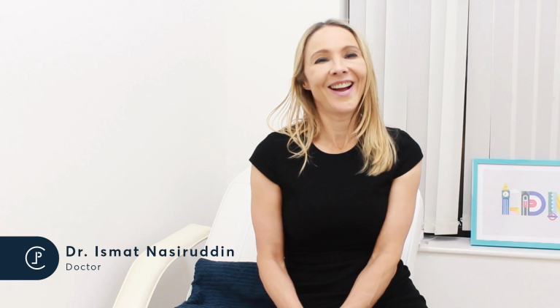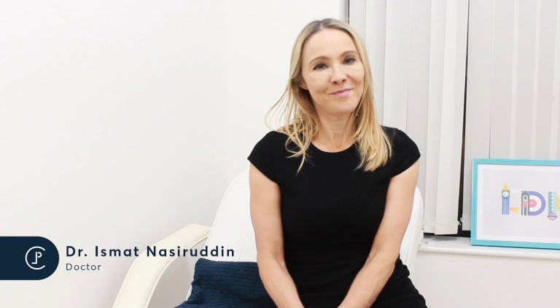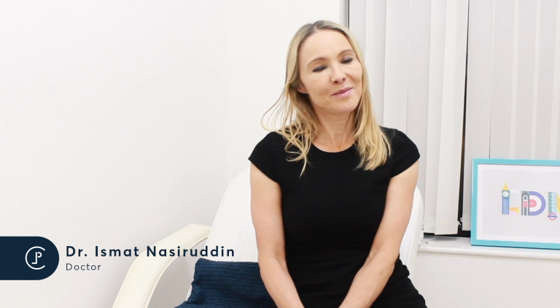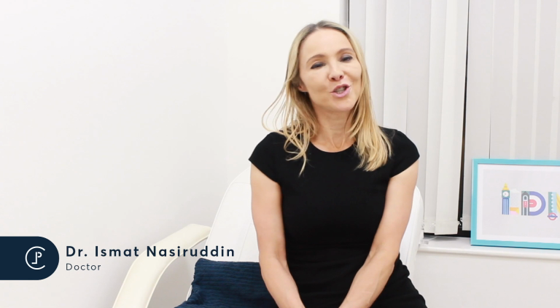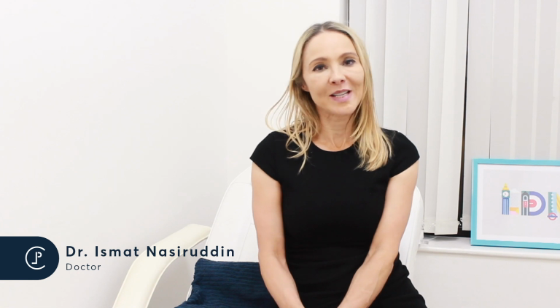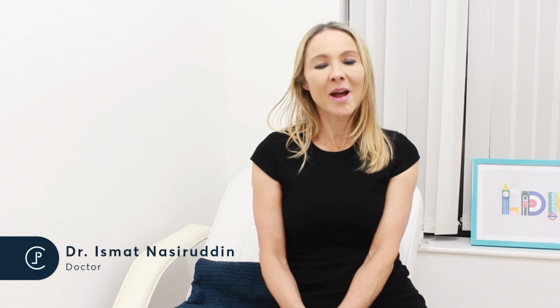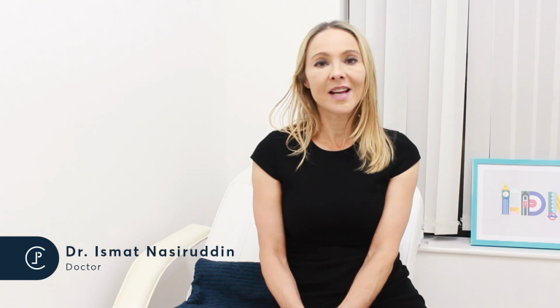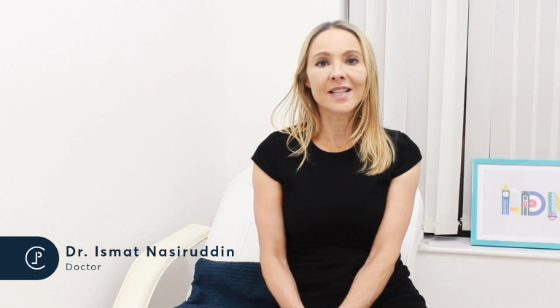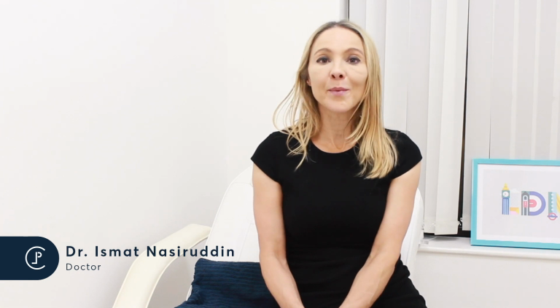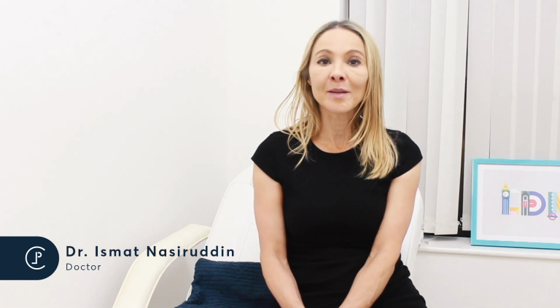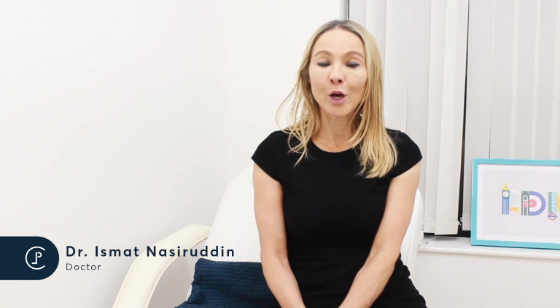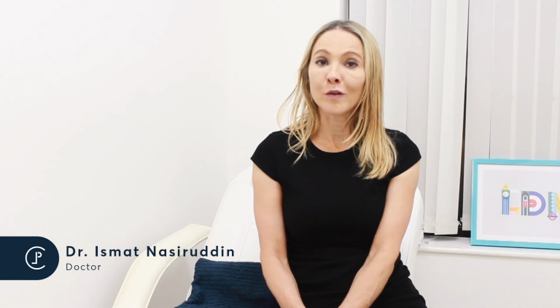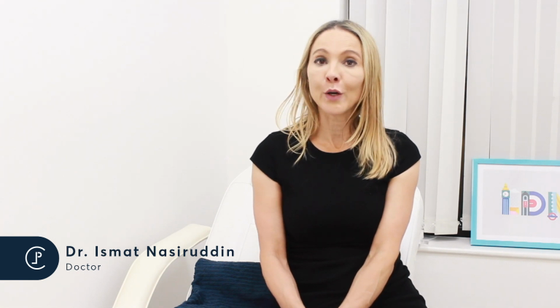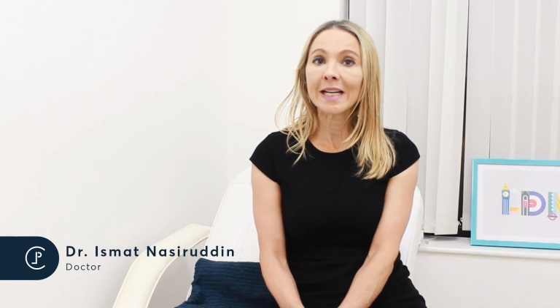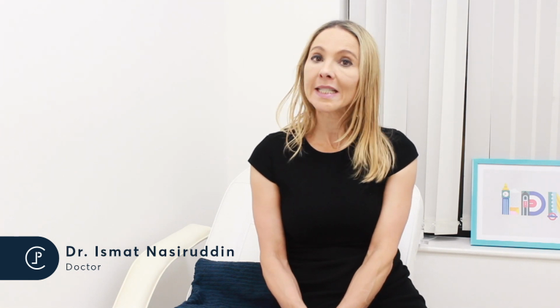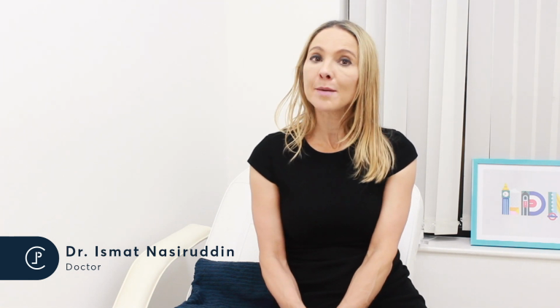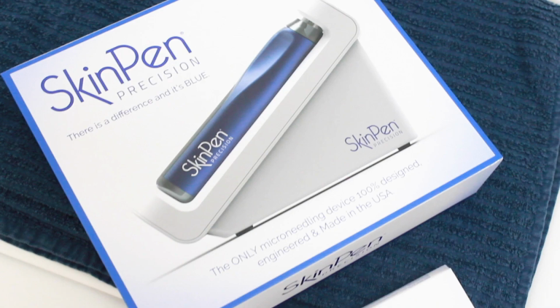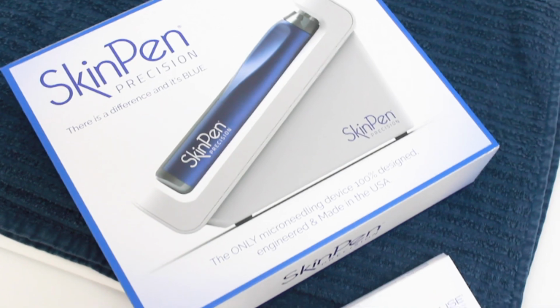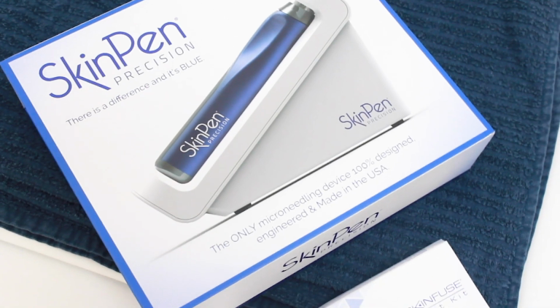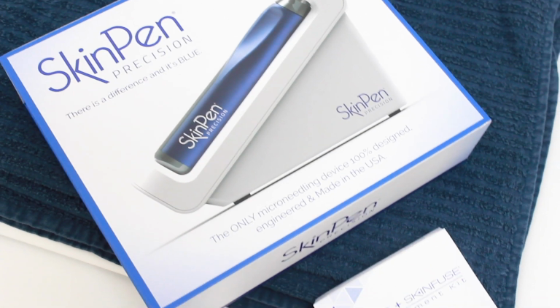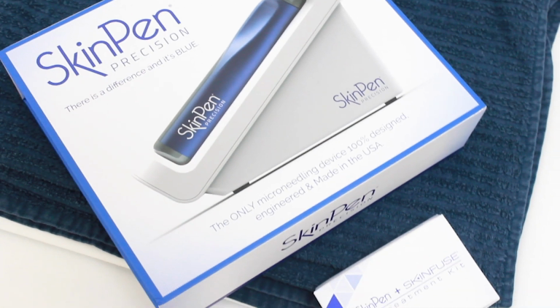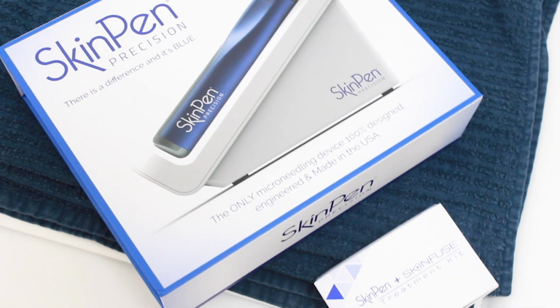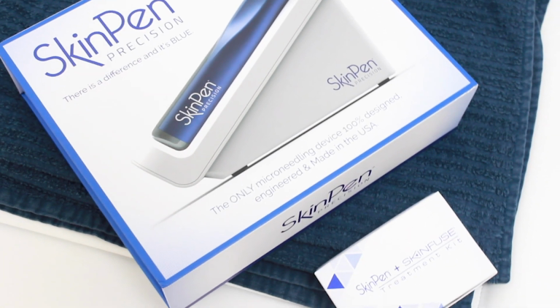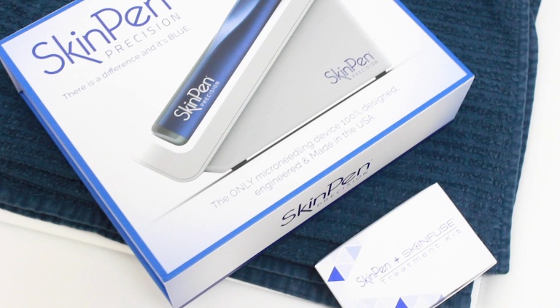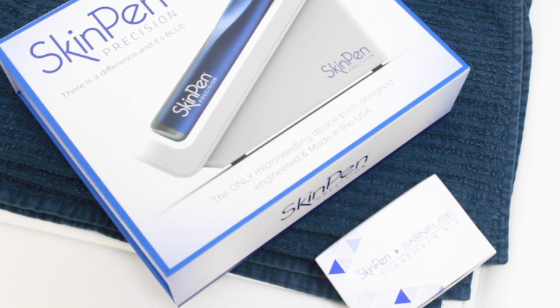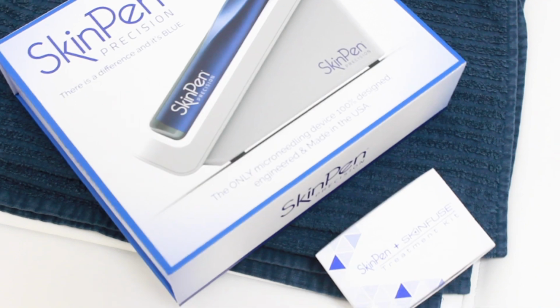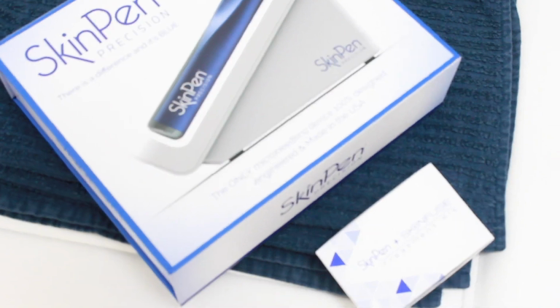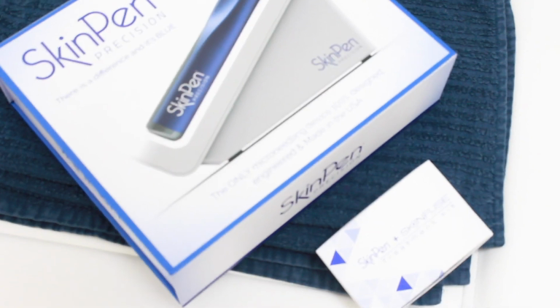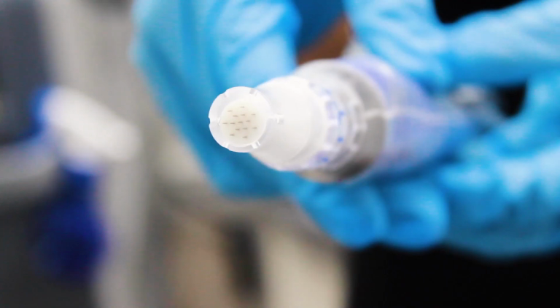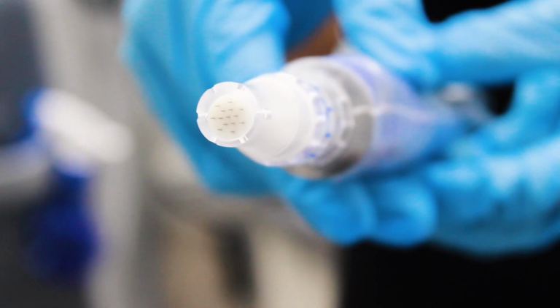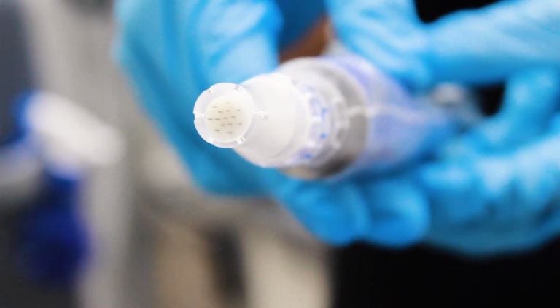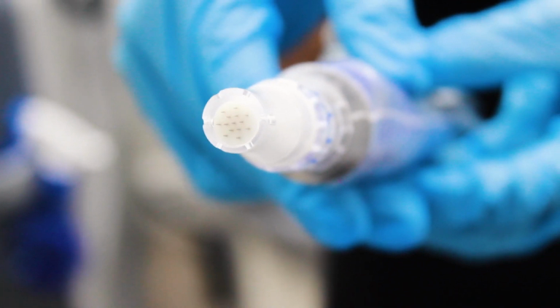Hi, my name is Dr. Esma and today we're going to be overviewing SkinPen, which is a new FDA-approved microneedling device.